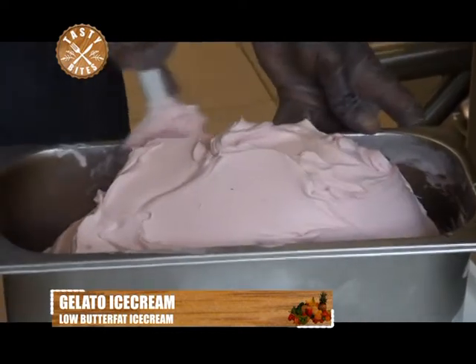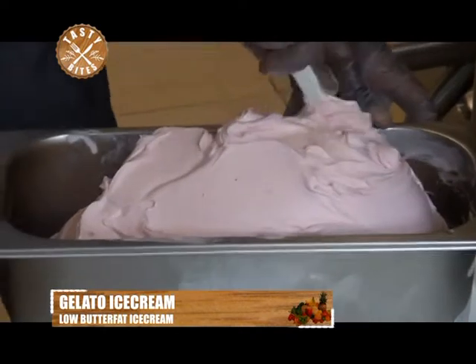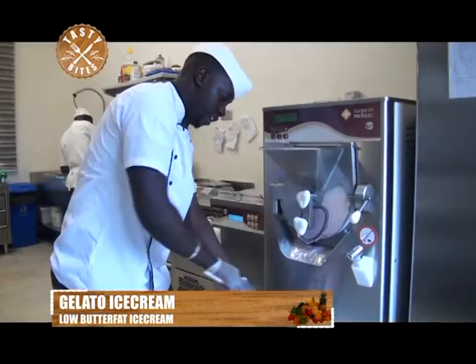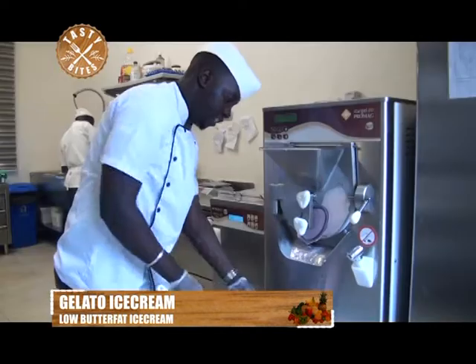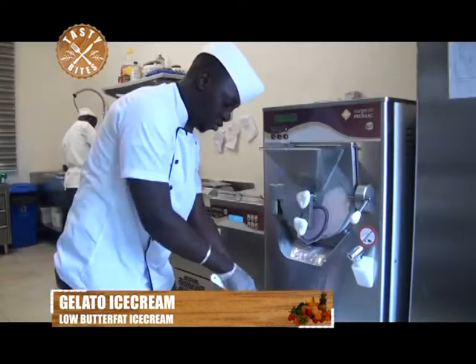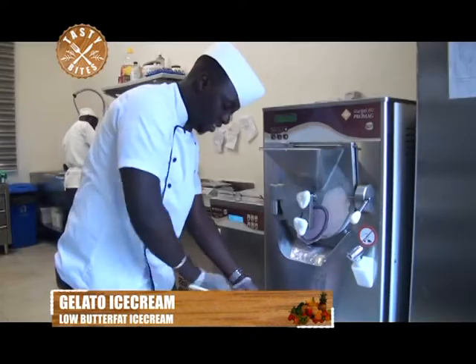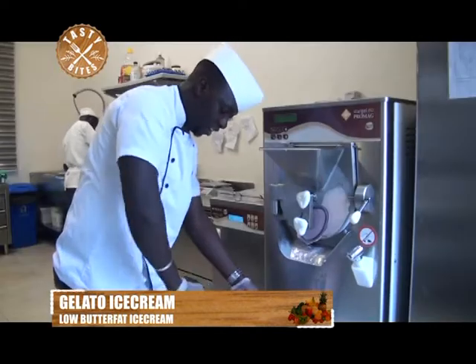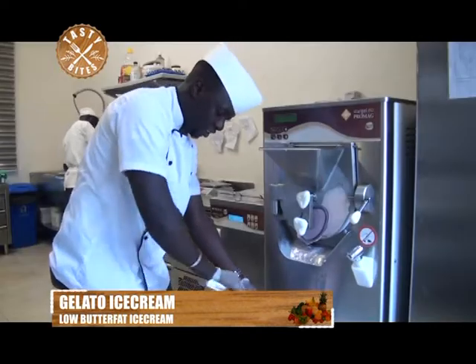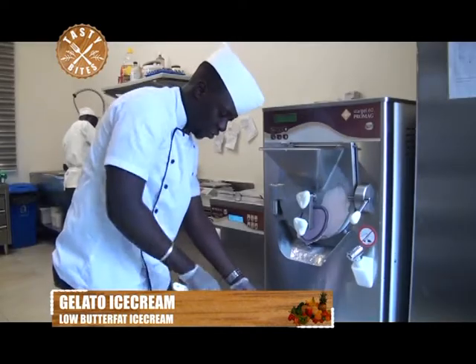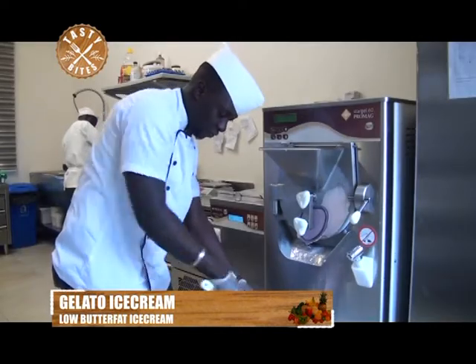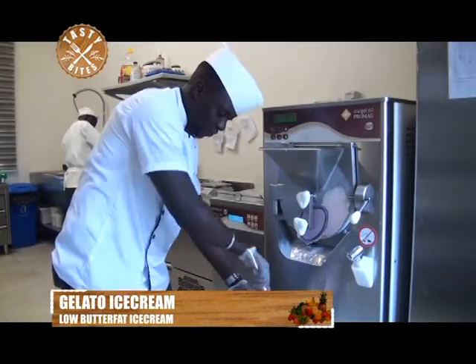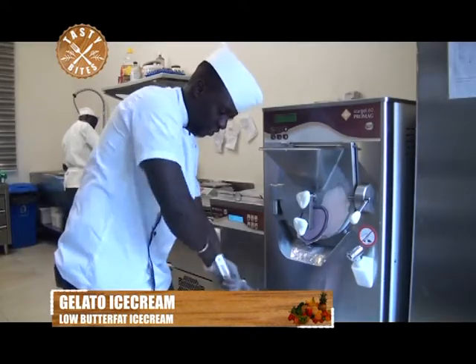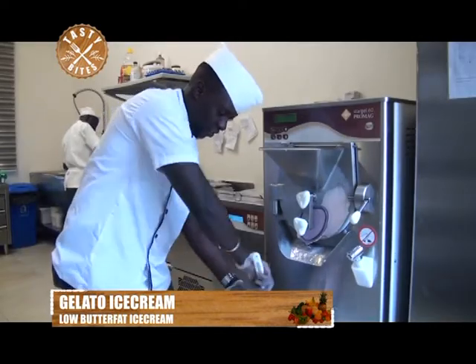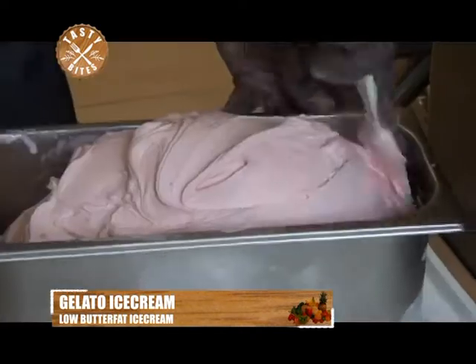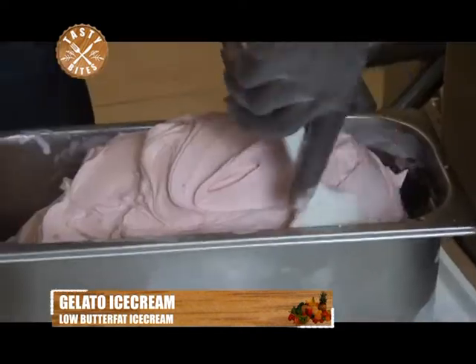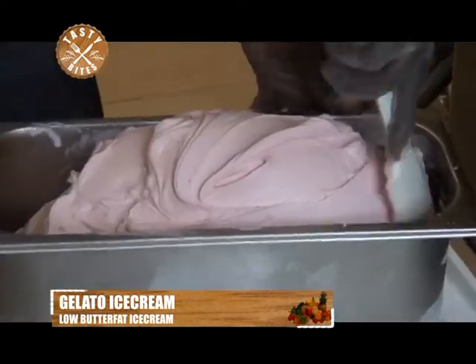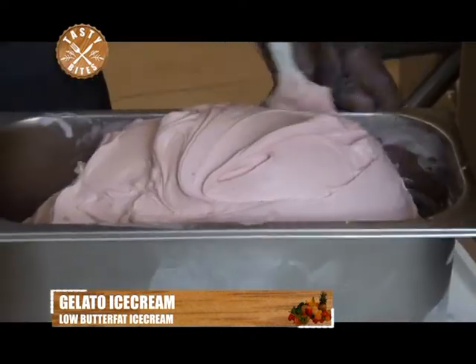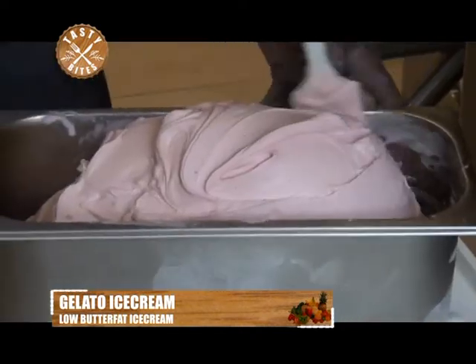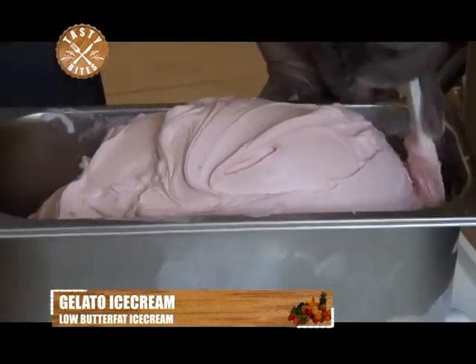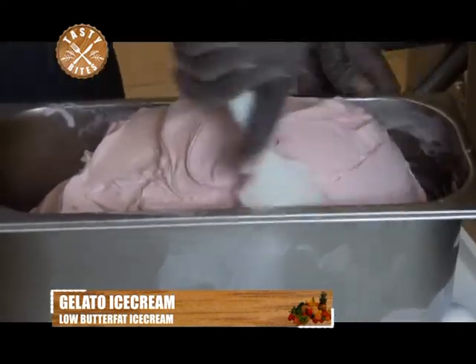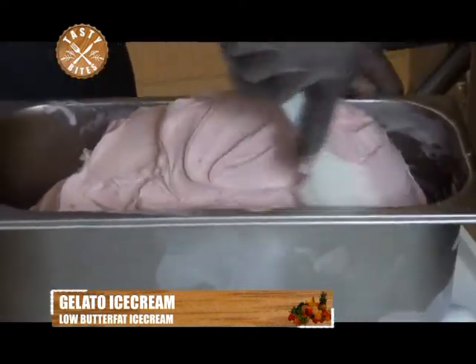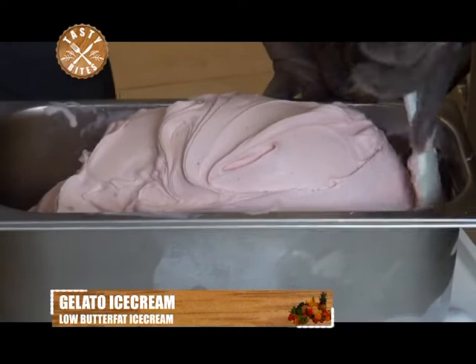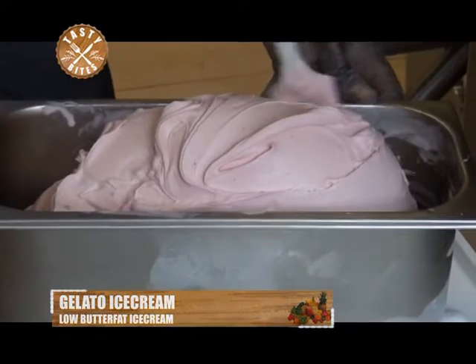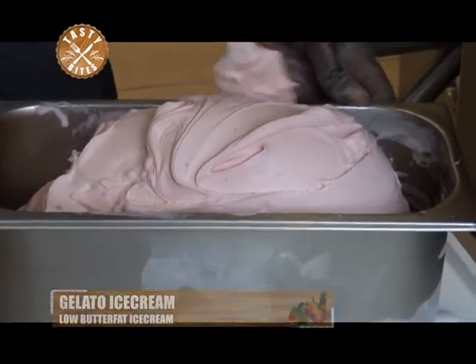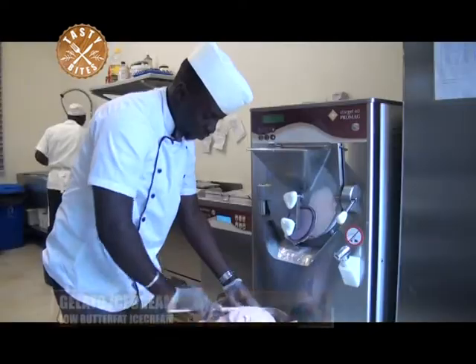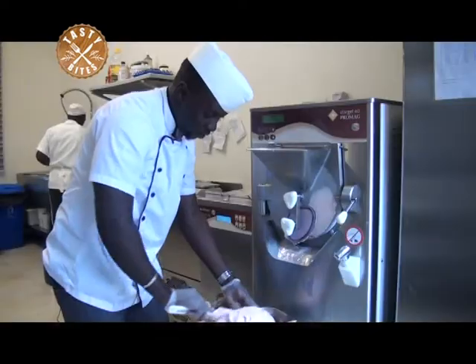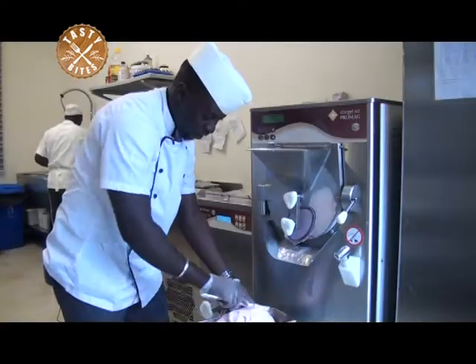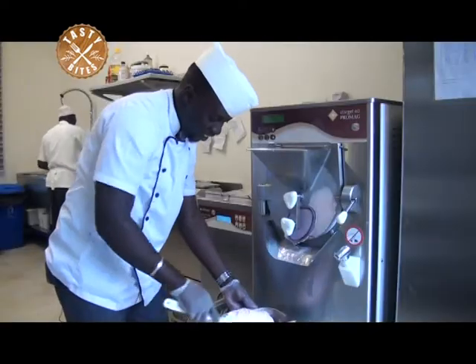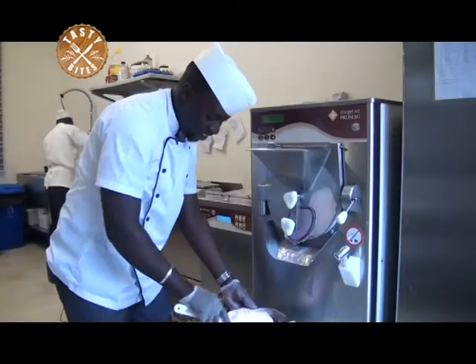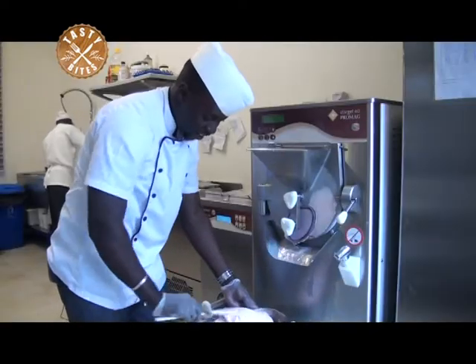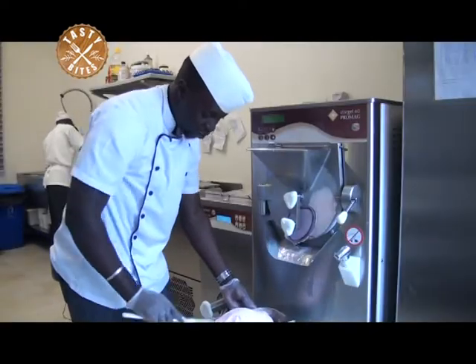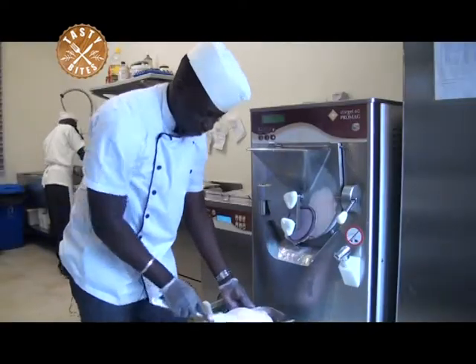After extracting our gelato, just smoothen it a bit. Make sure you attain the design you want.